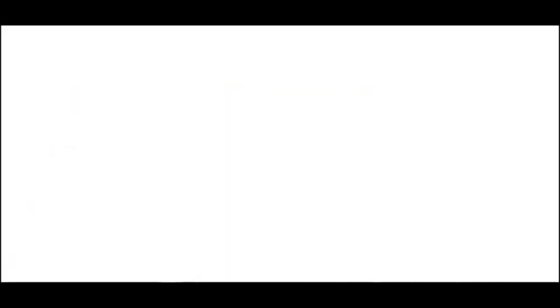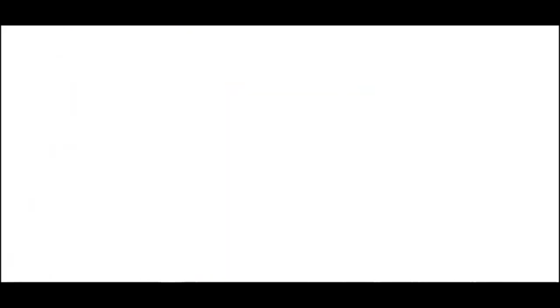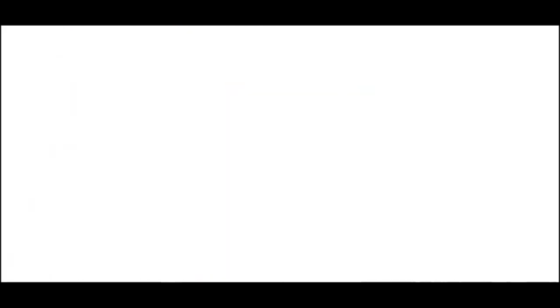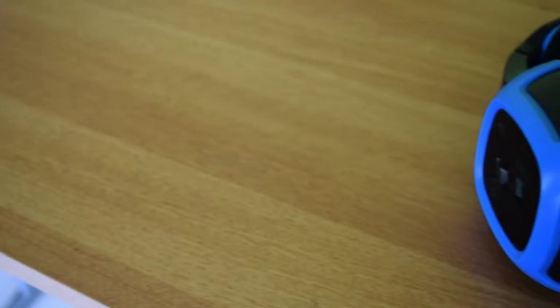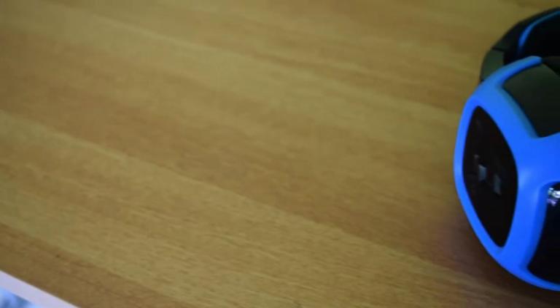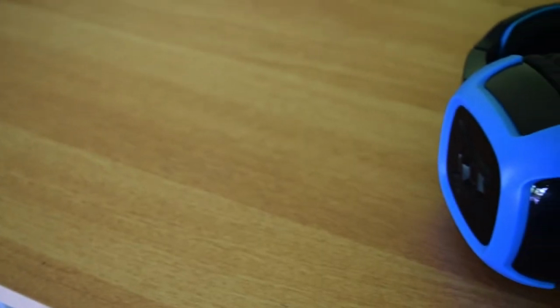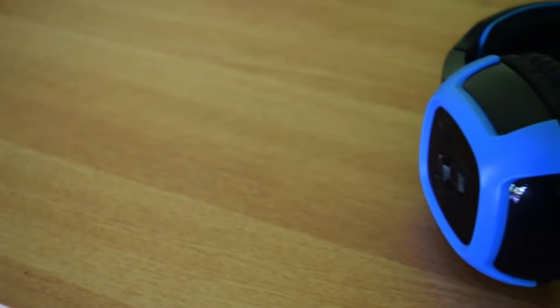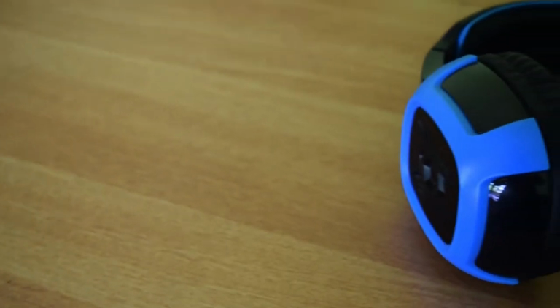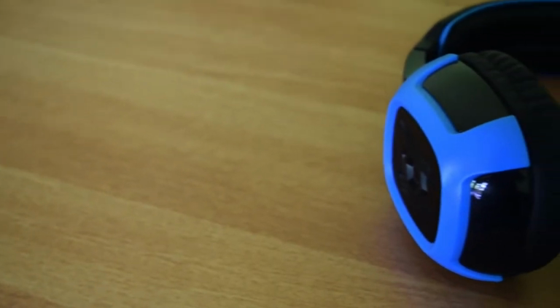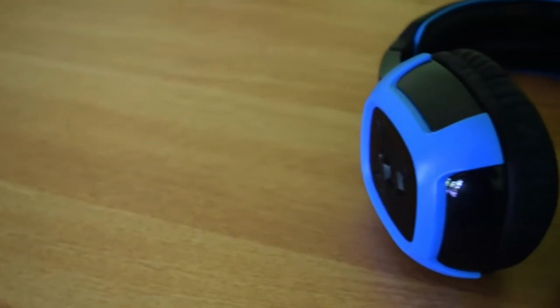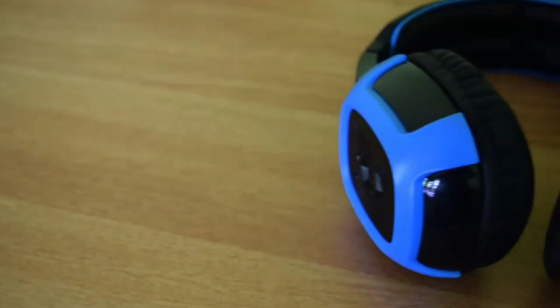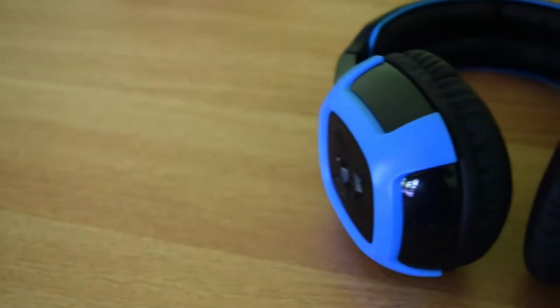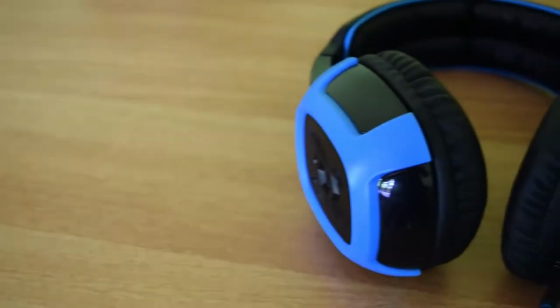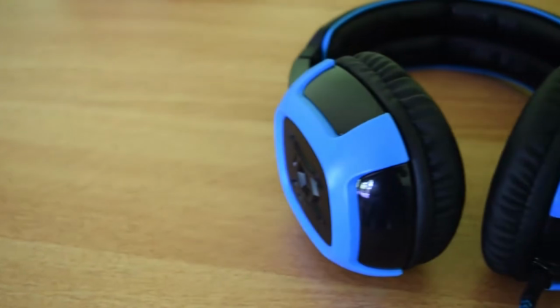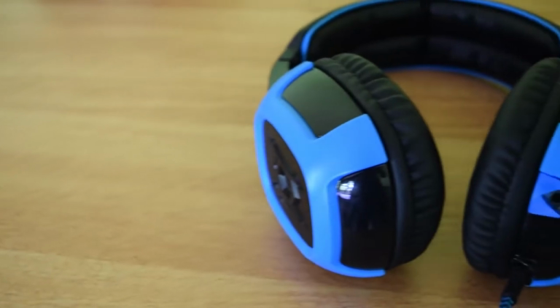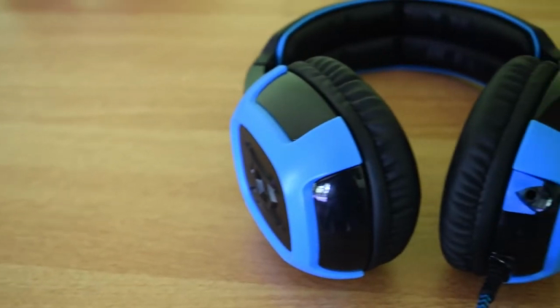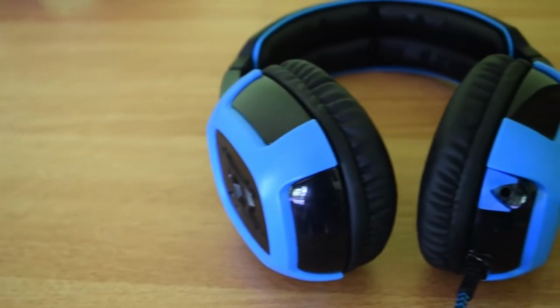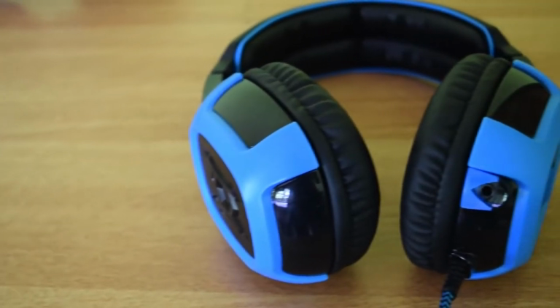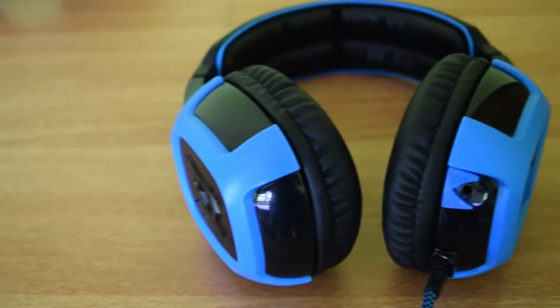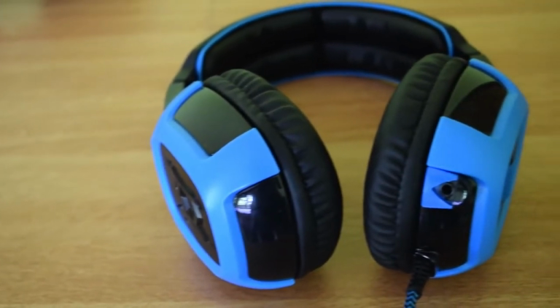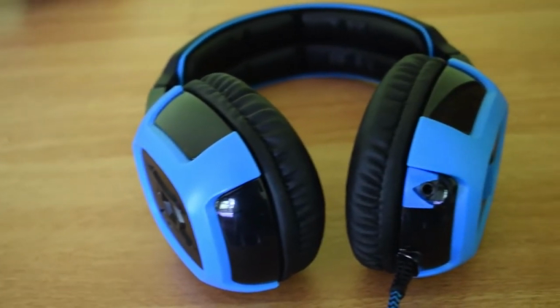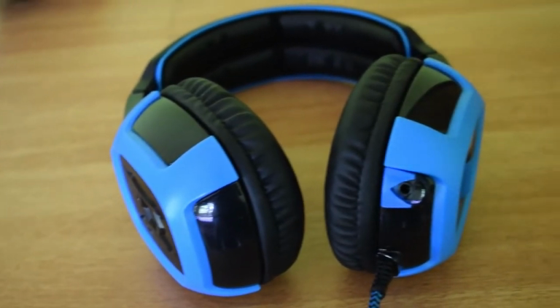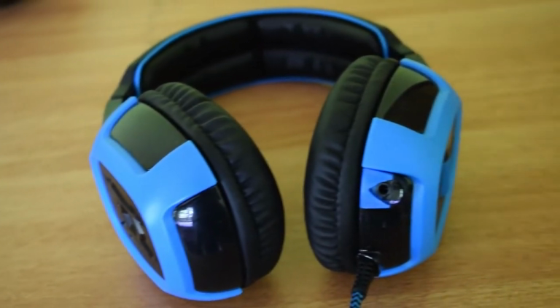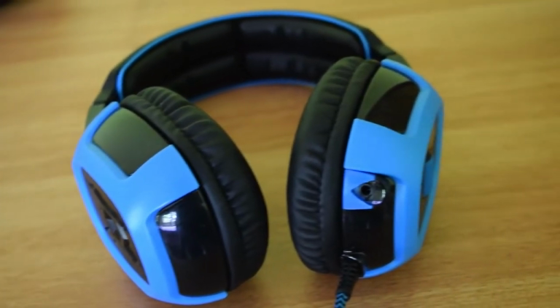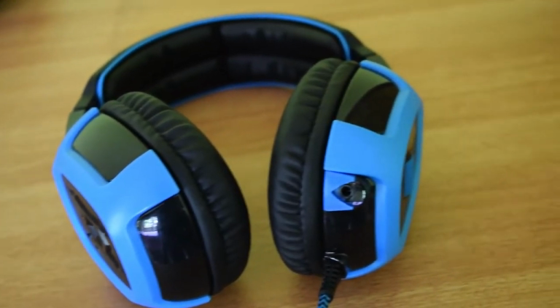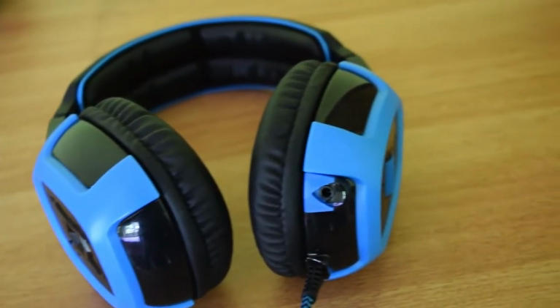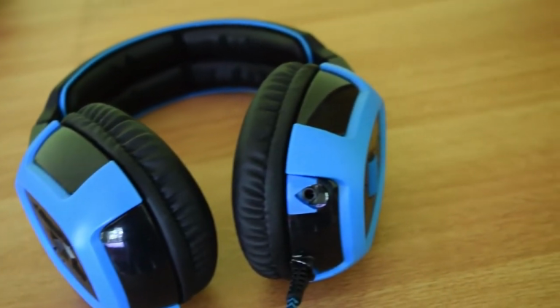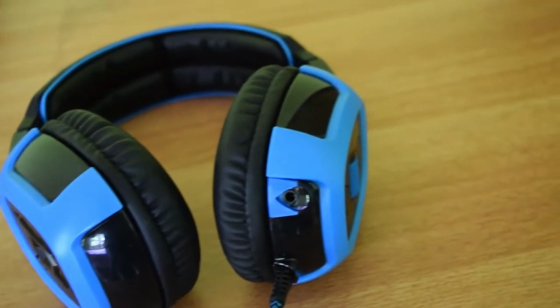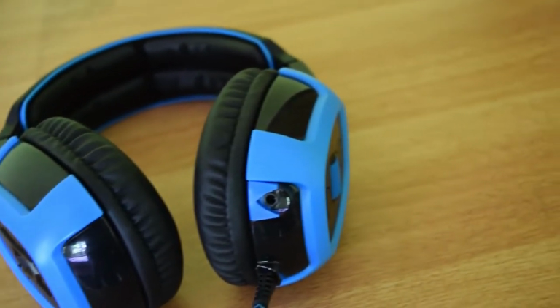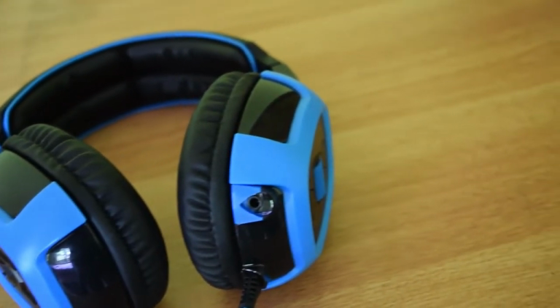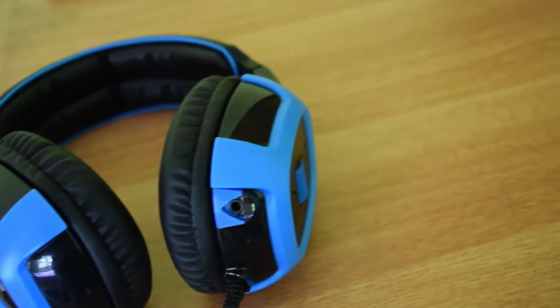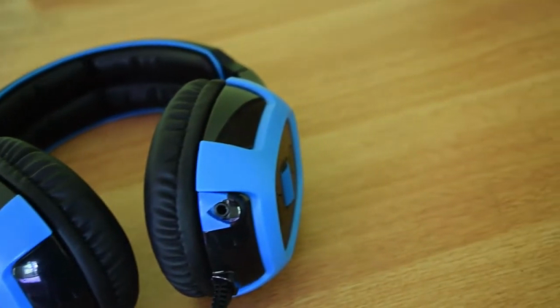These headphones offer 7.1 surround sound and an inbuilt vibration system, so the ear cups will vibrate towards the bass output.